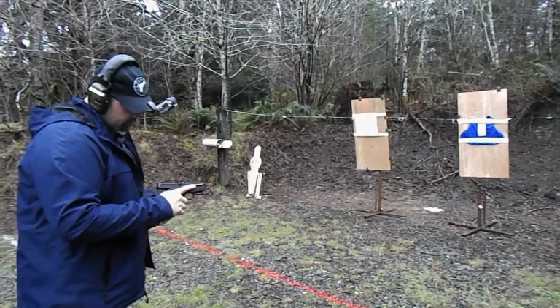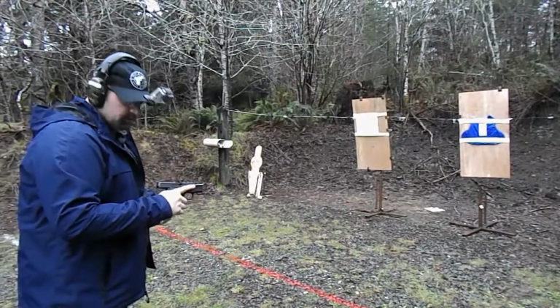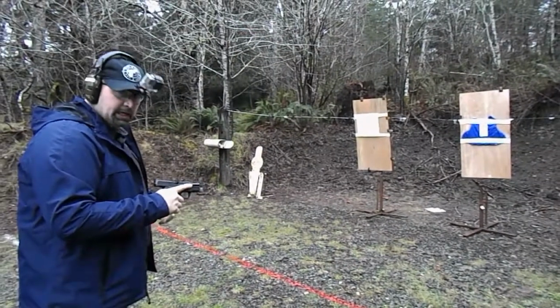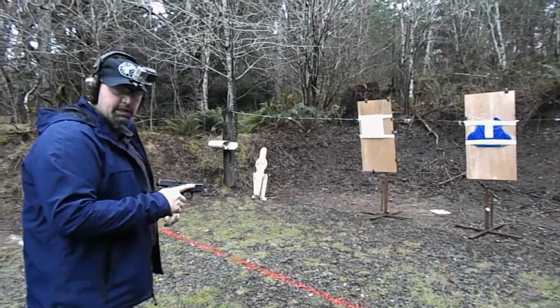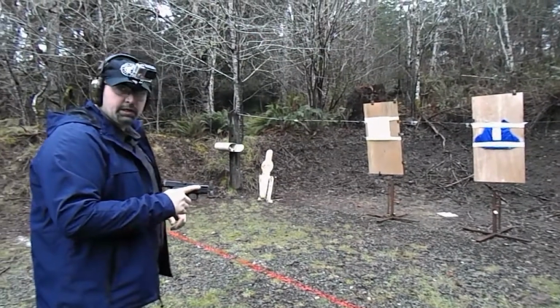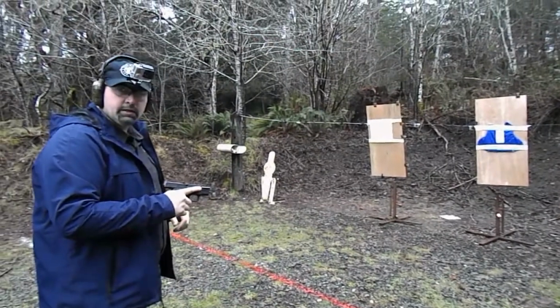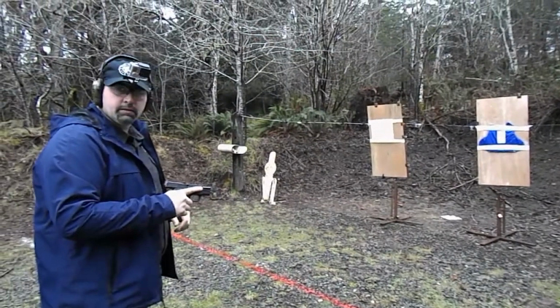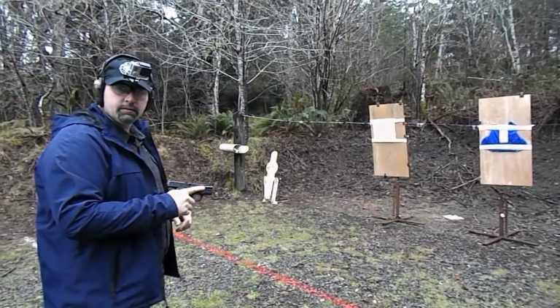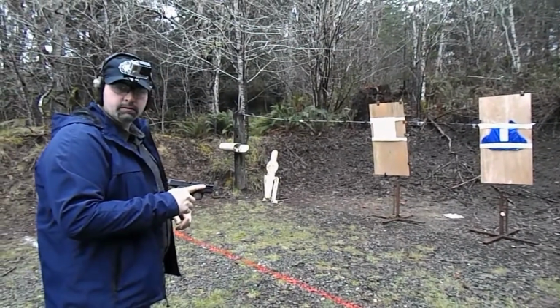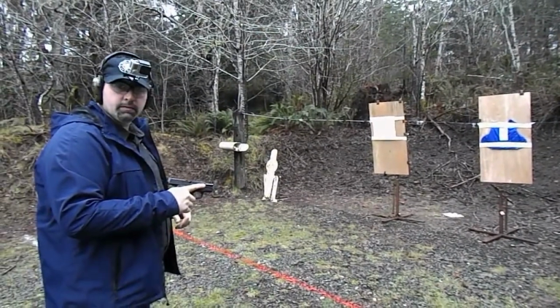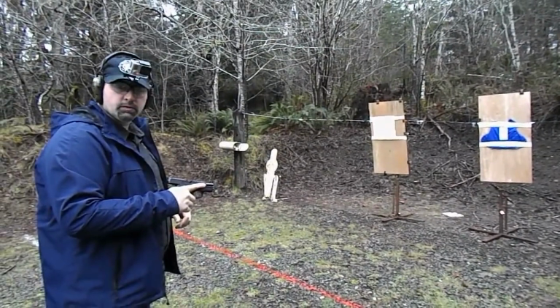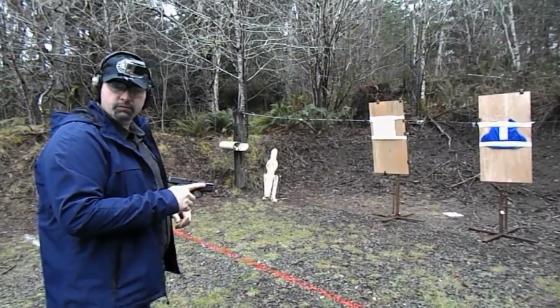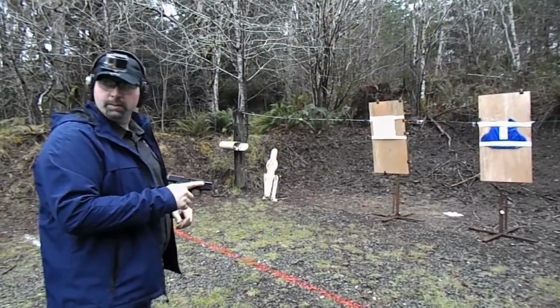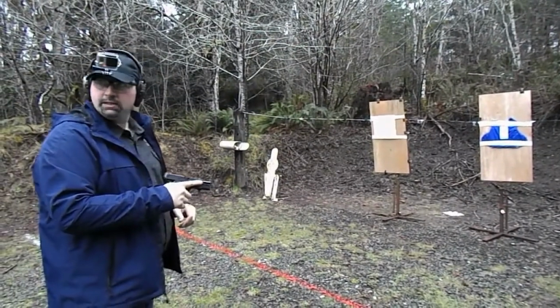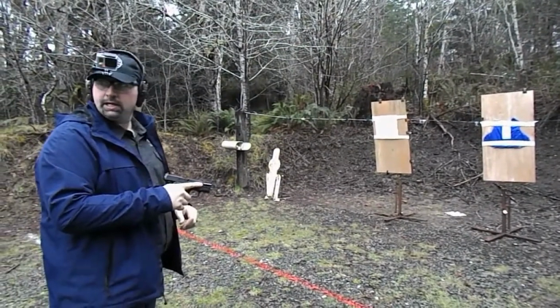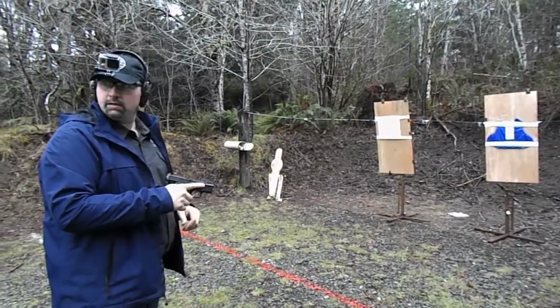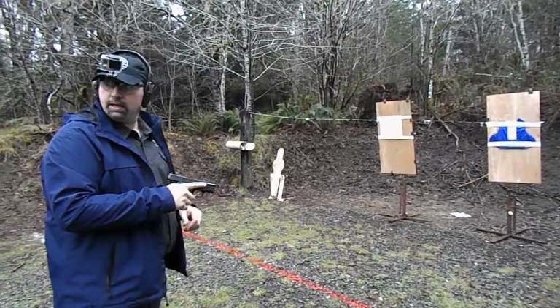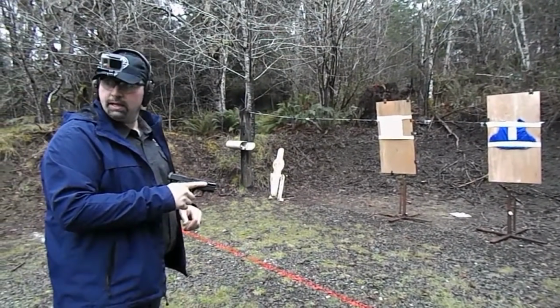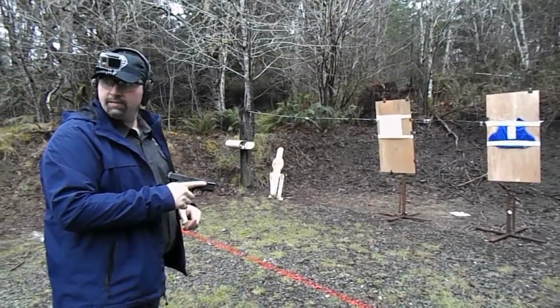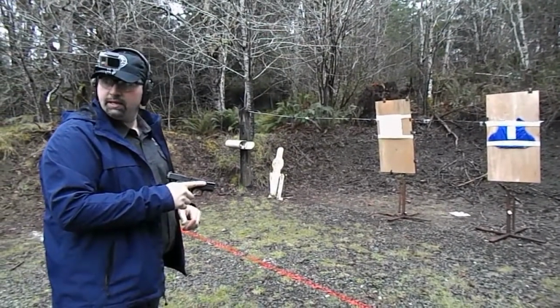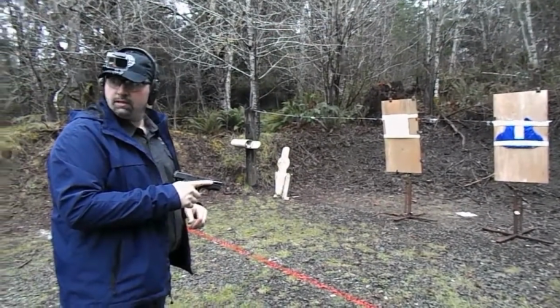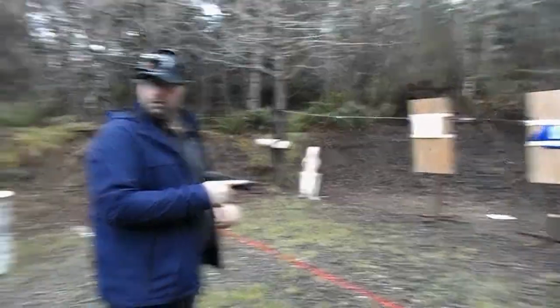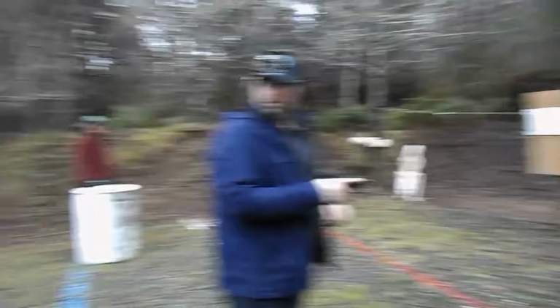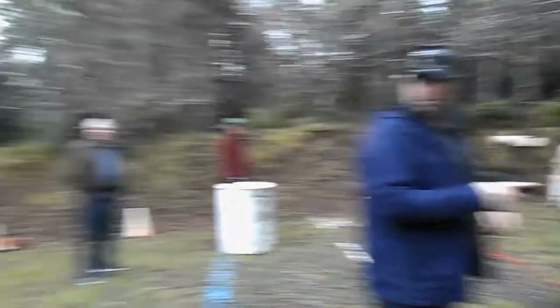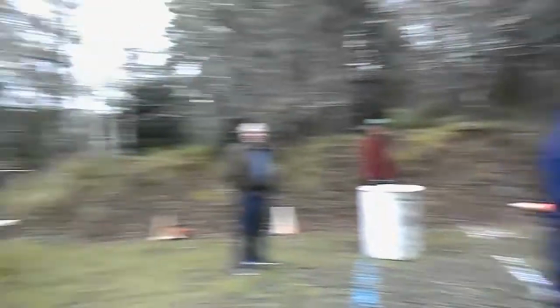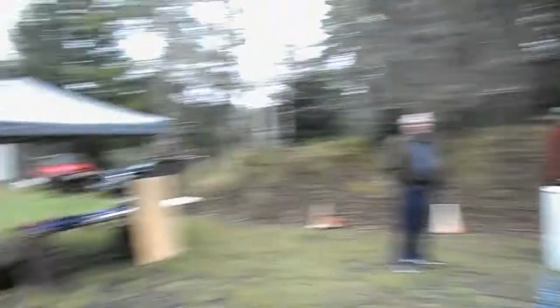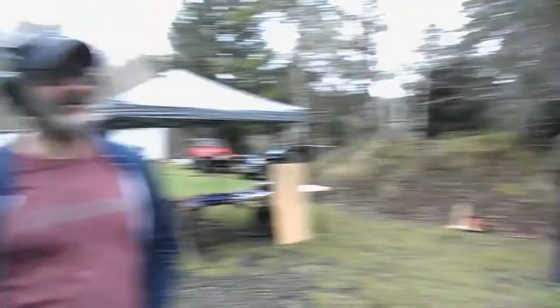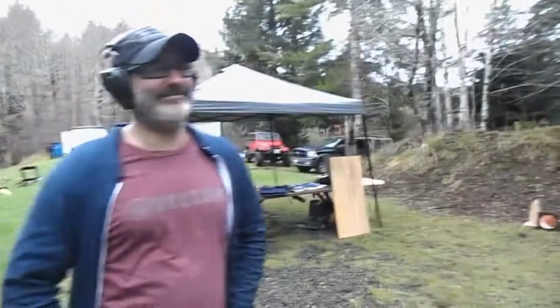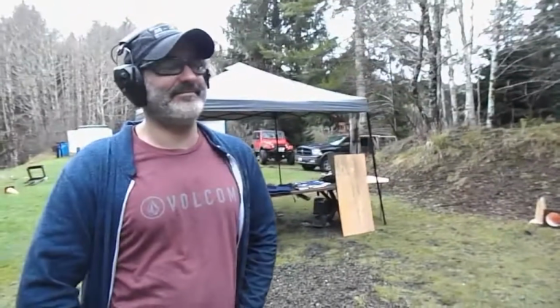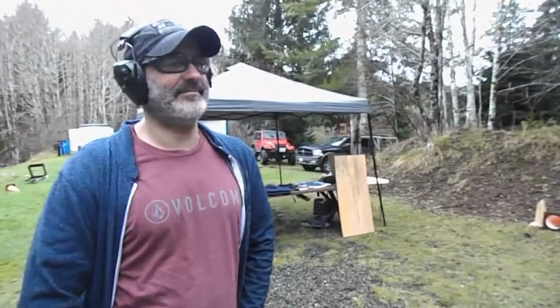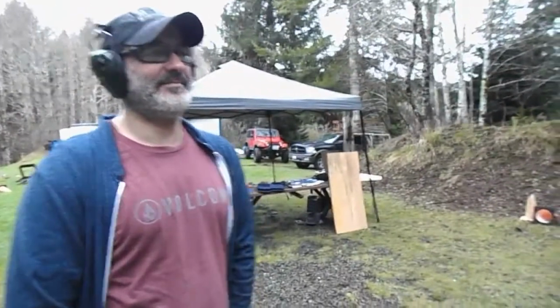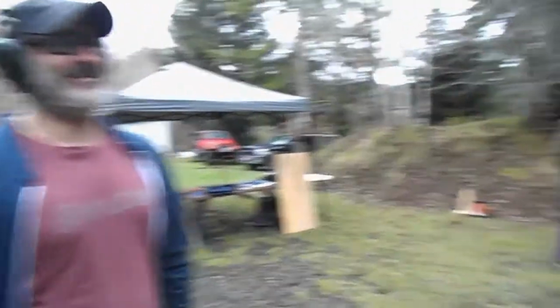9mm, jacketed, or full metal jacket, and then jacketed hollow point. Jacketed hollow point, okay.